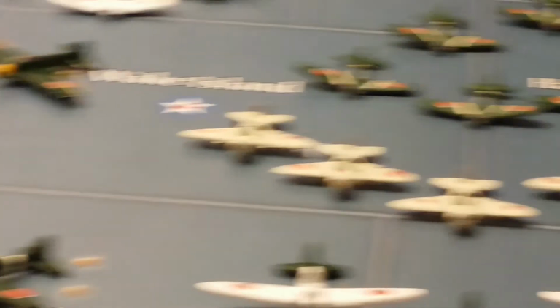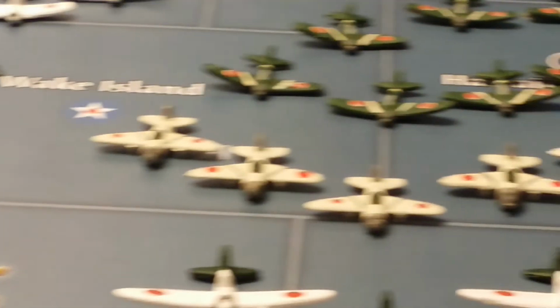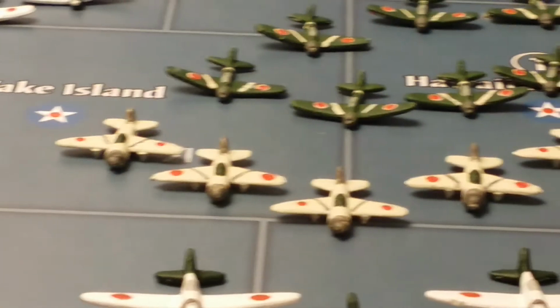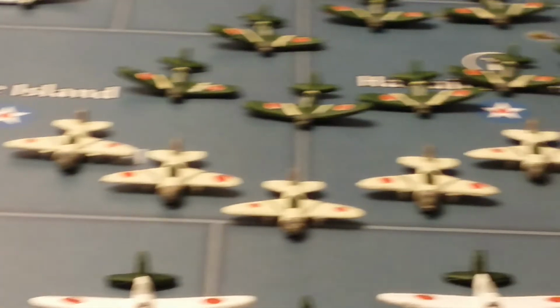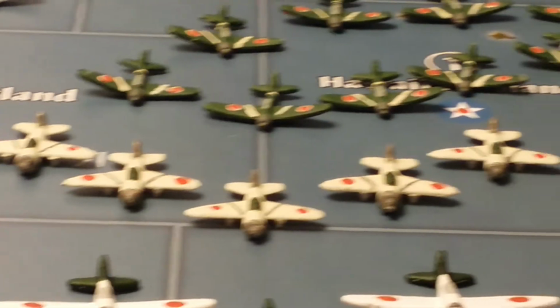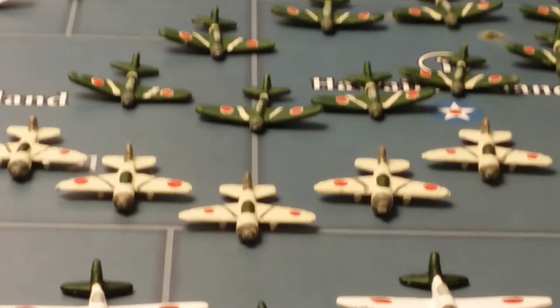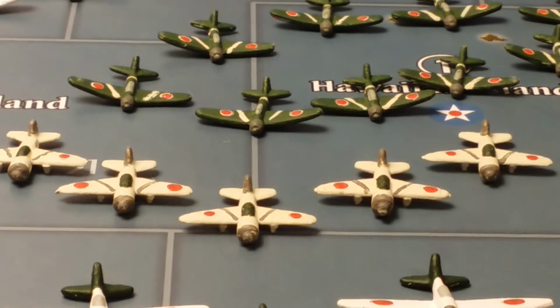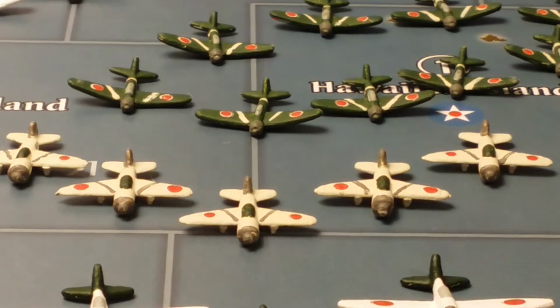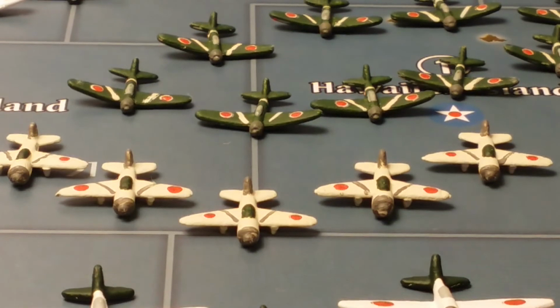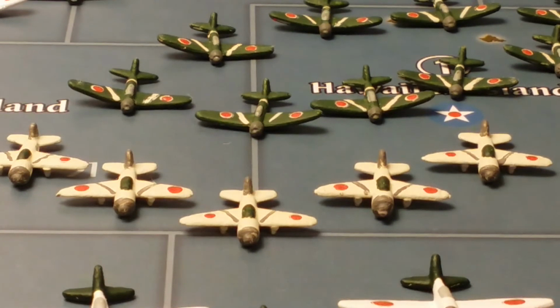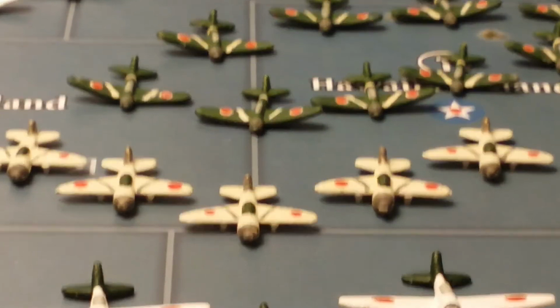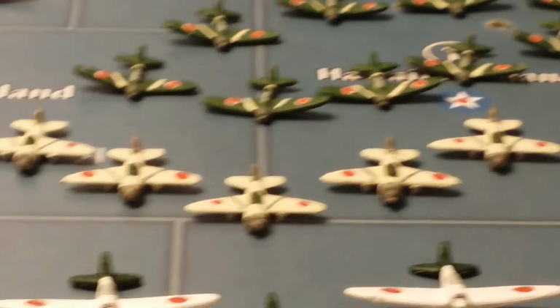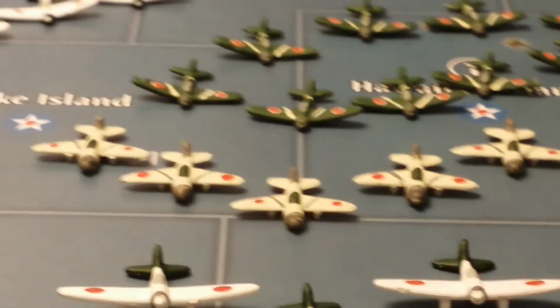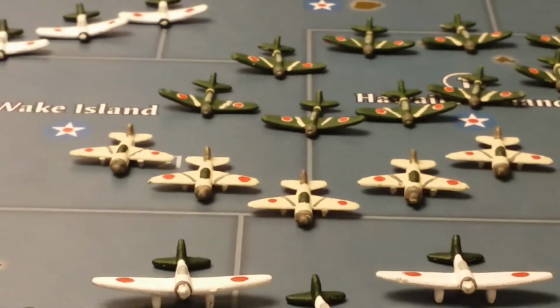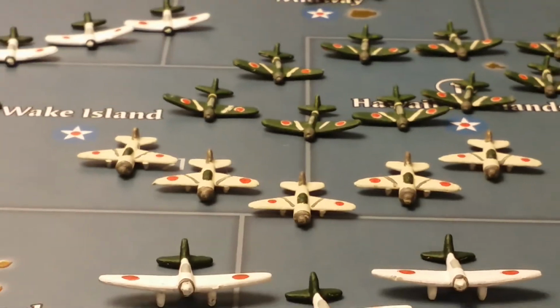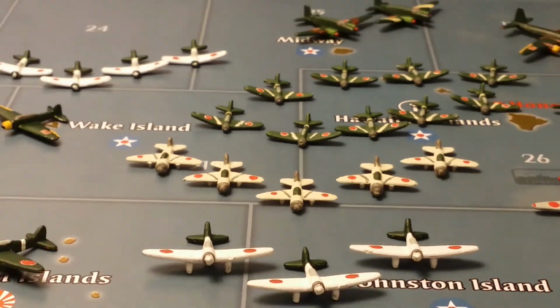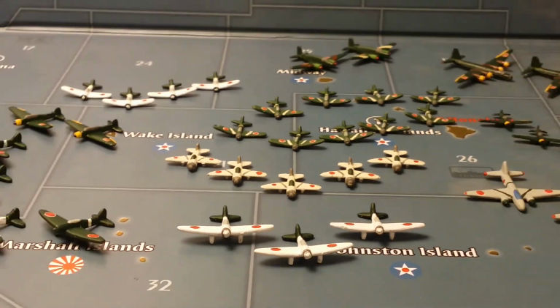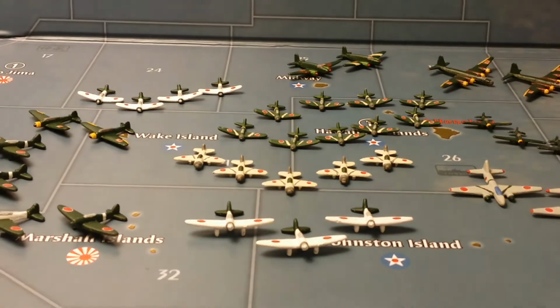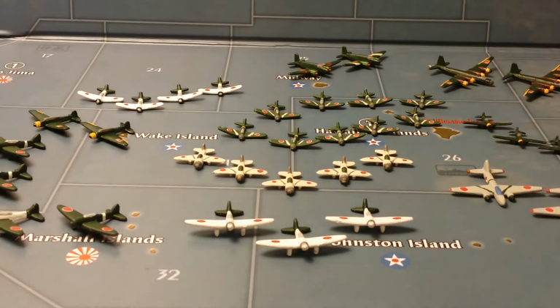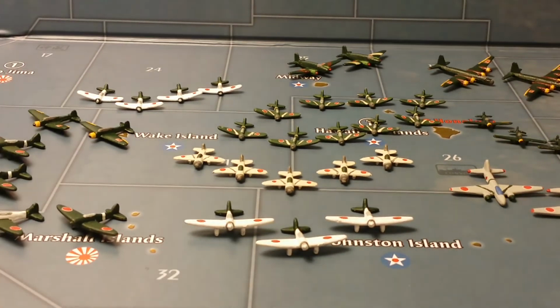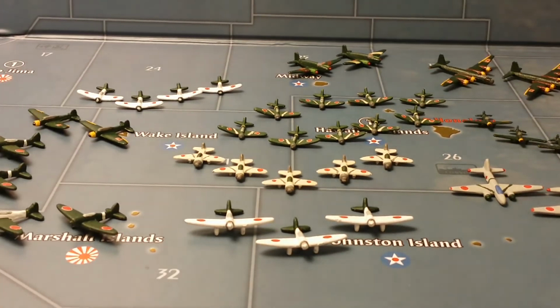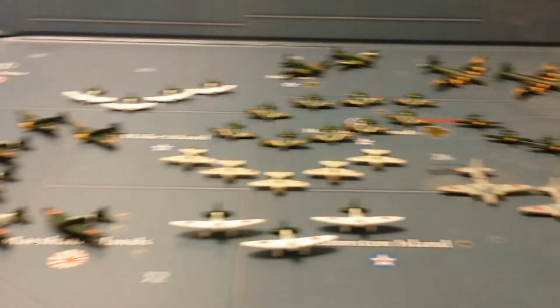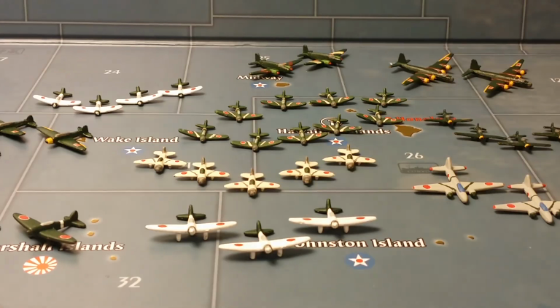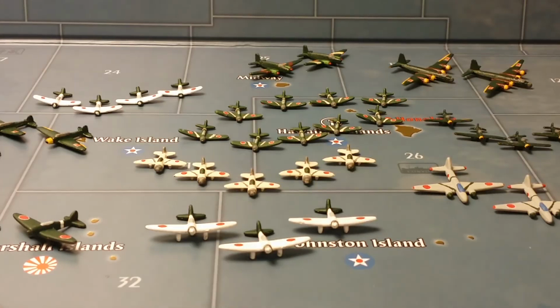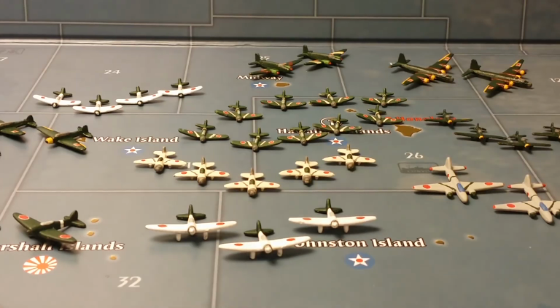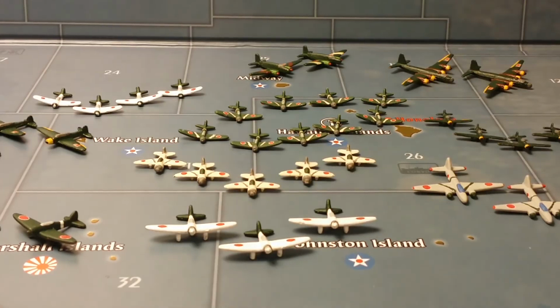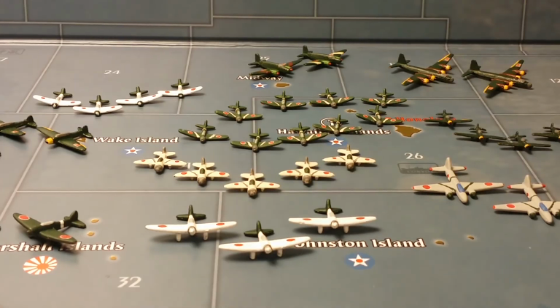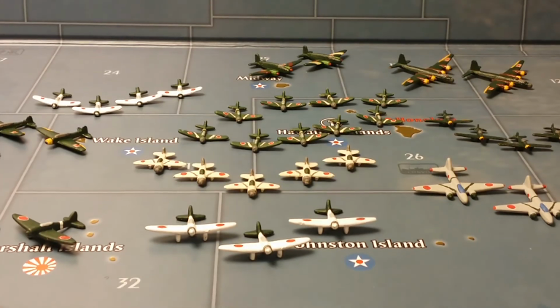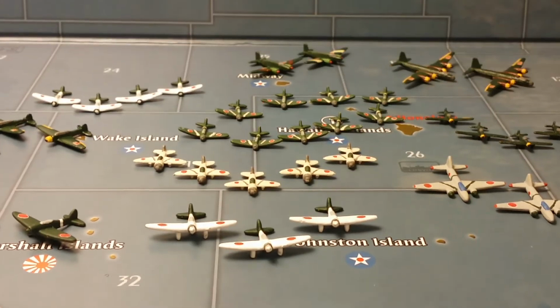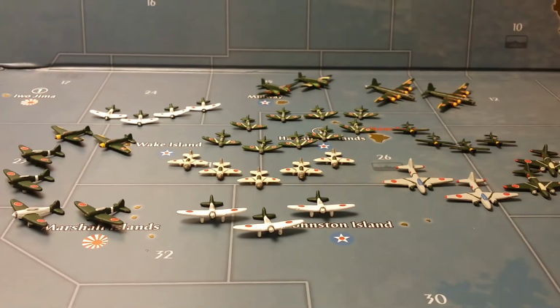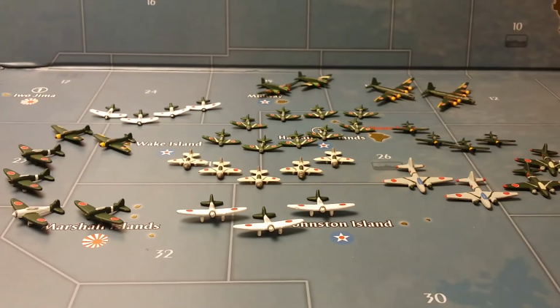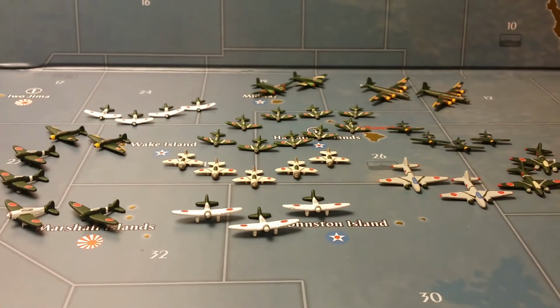Let me zoom out so you can get a better view of the entire collection.